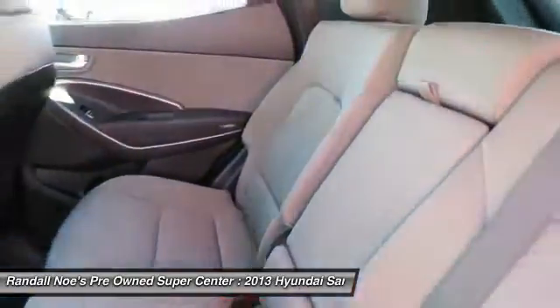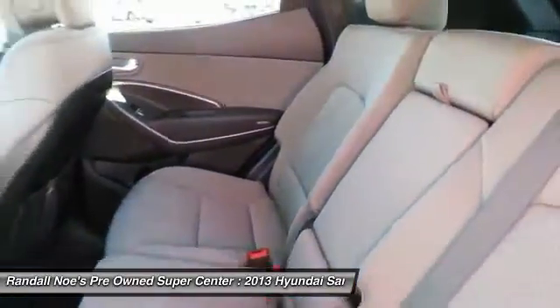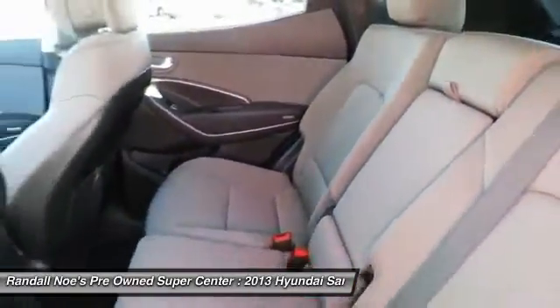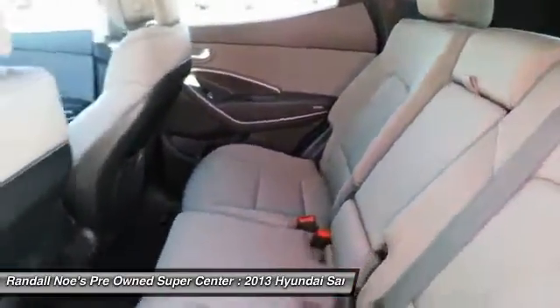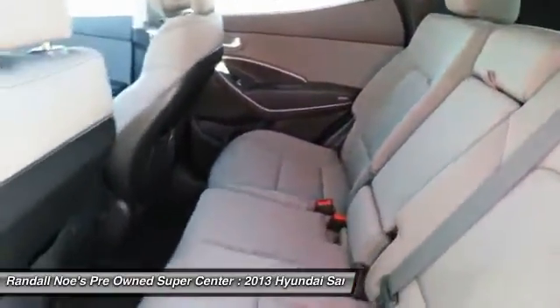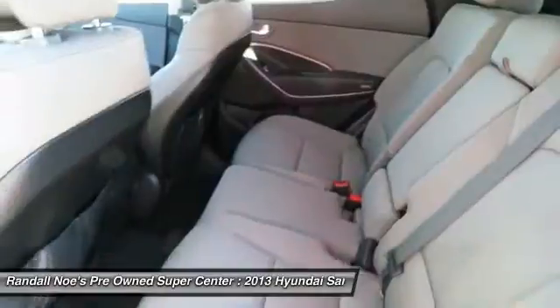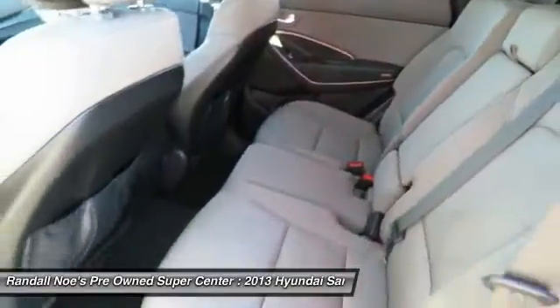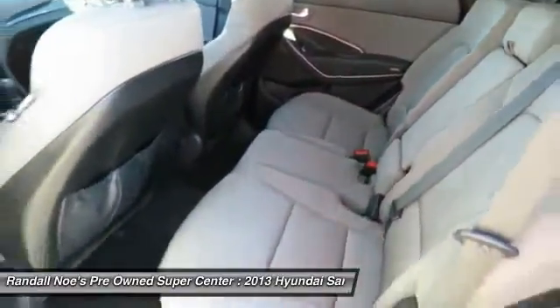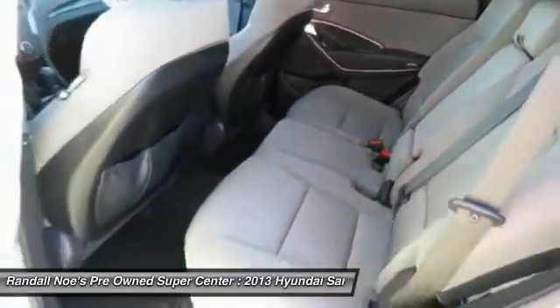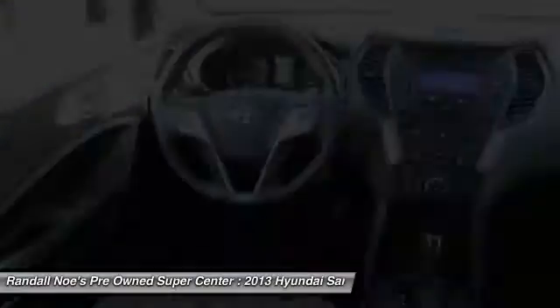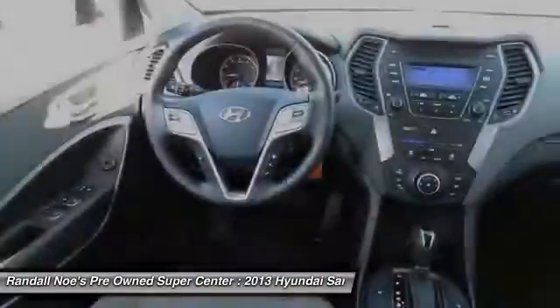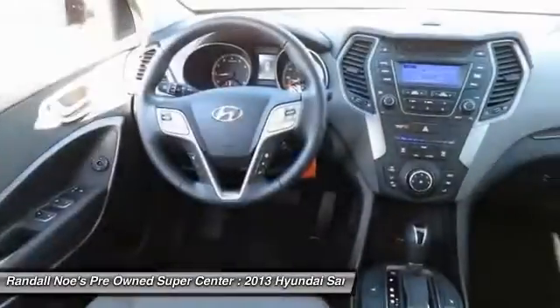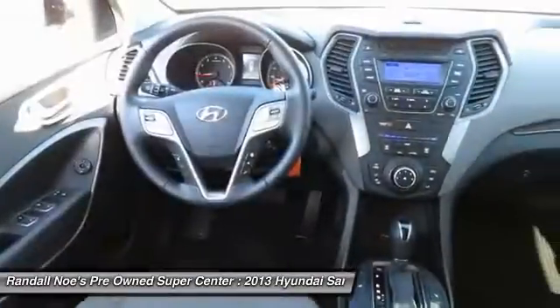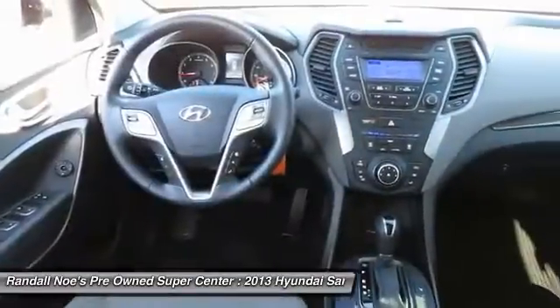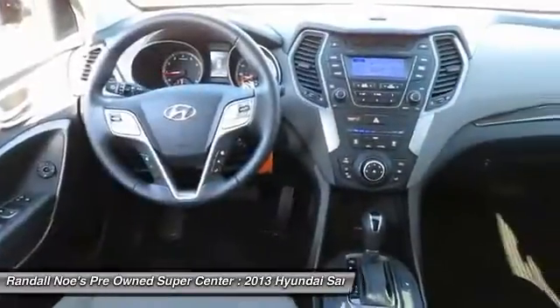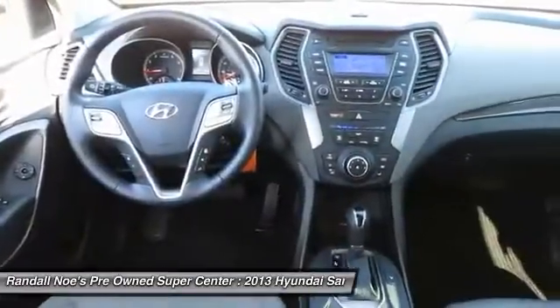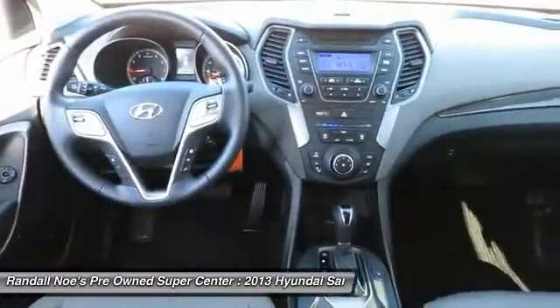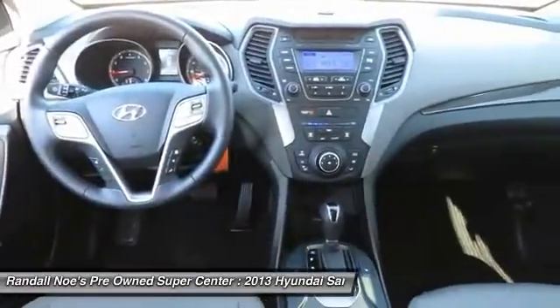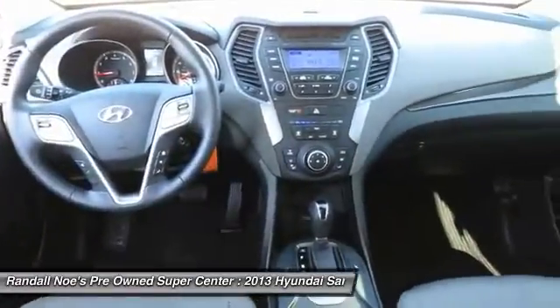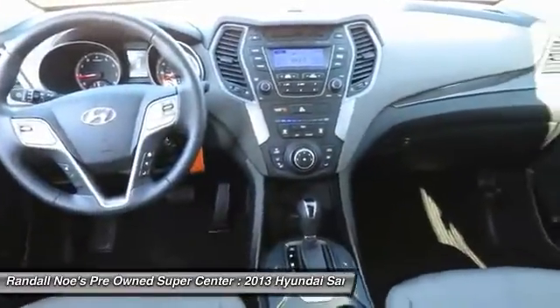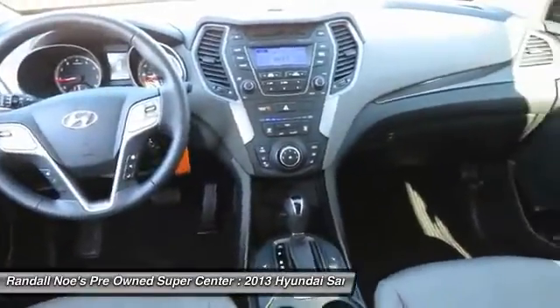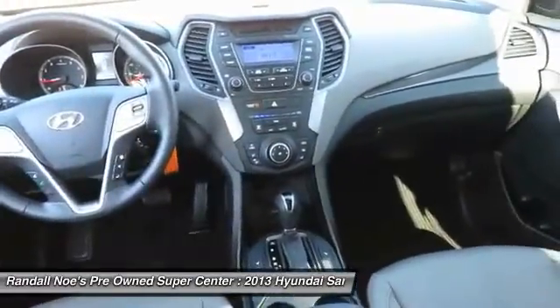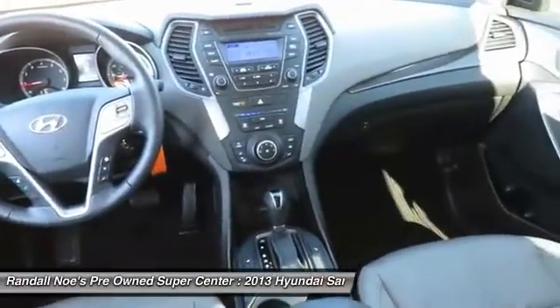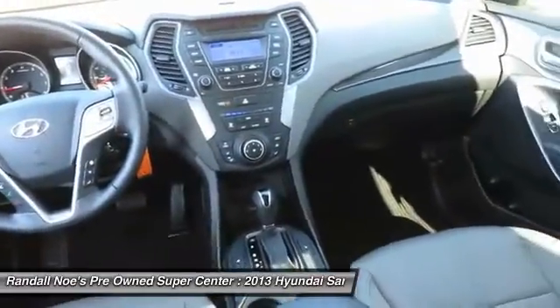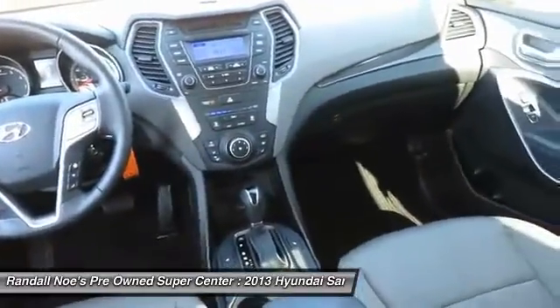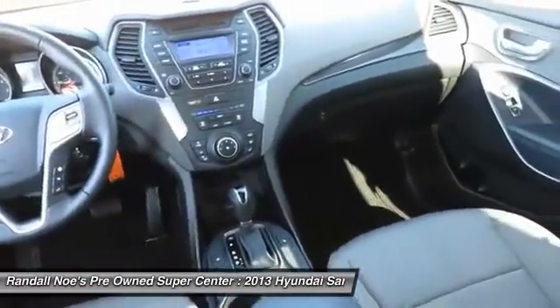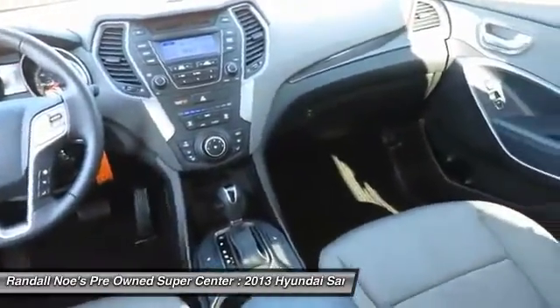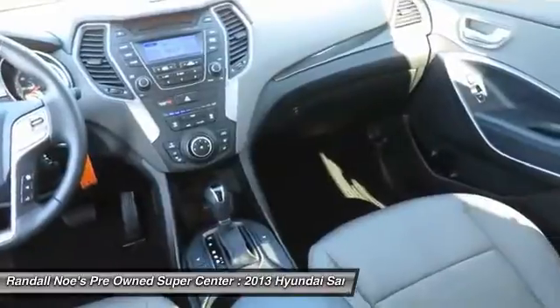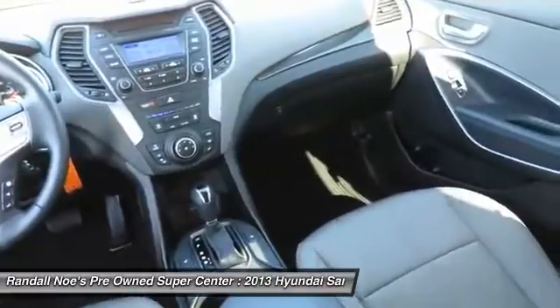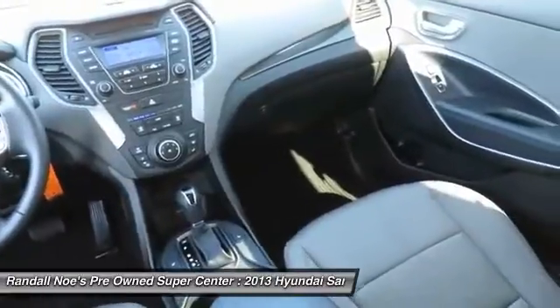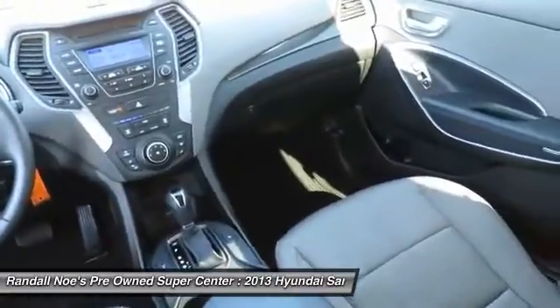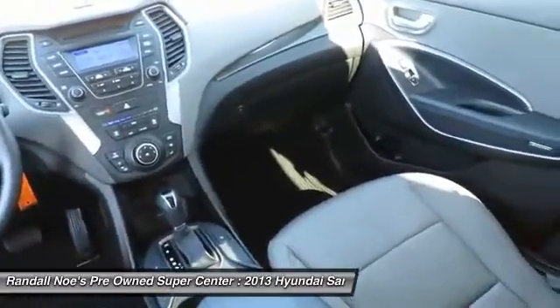If portable style and reliability are what you're looking for, this vehicle couldn't be more perfect. Drive it today.